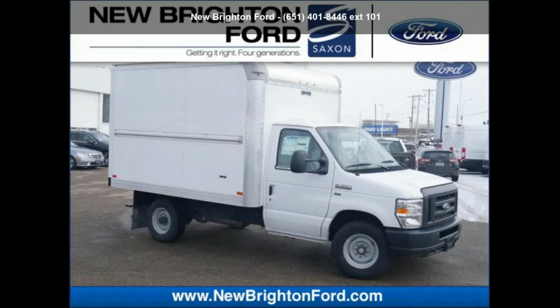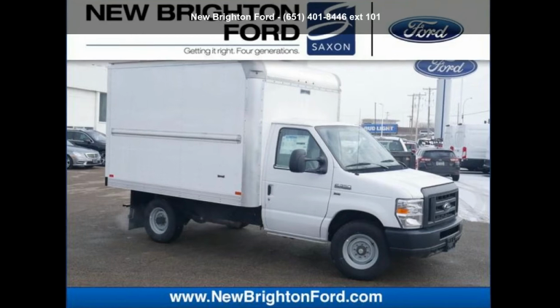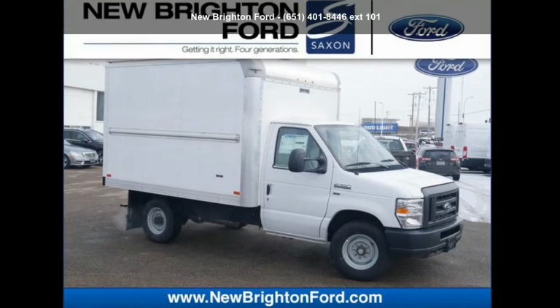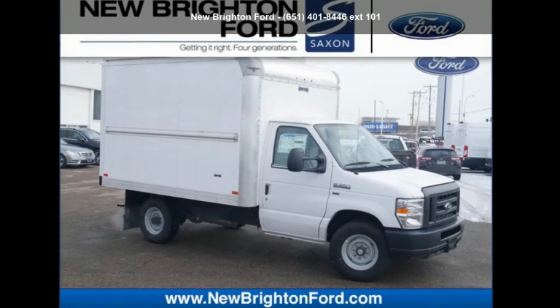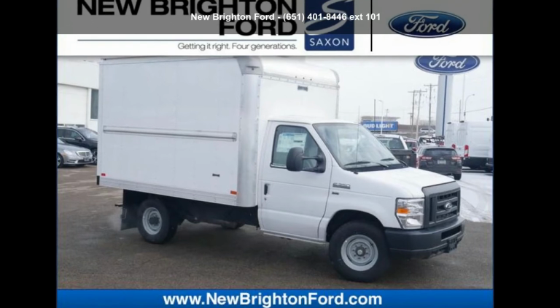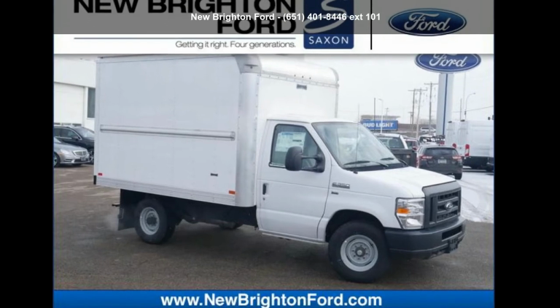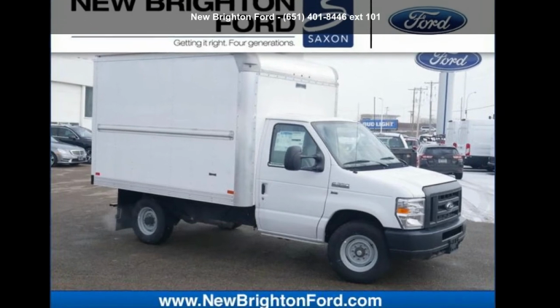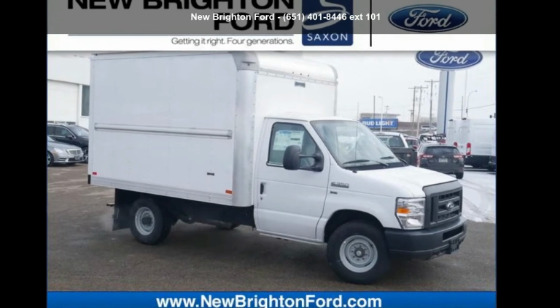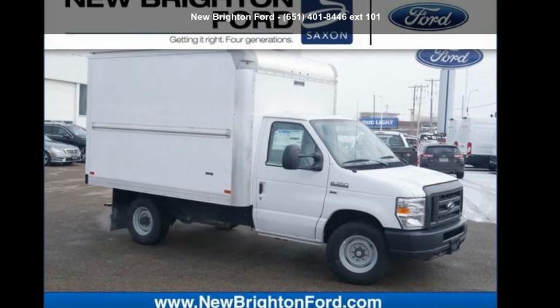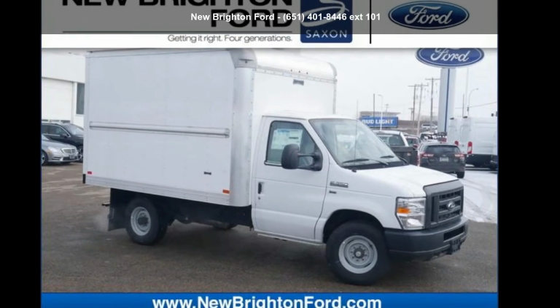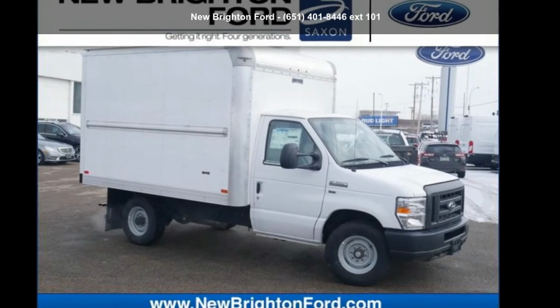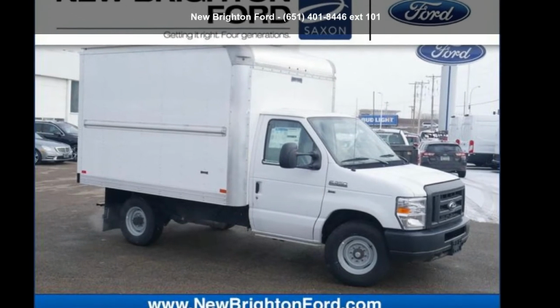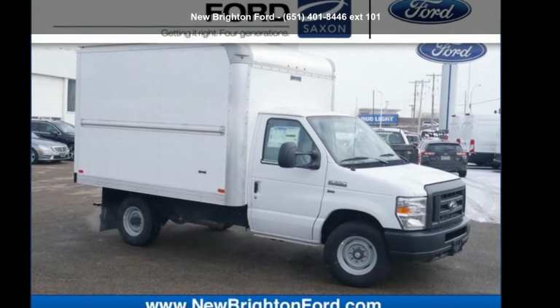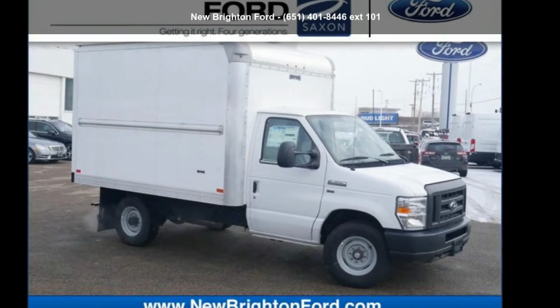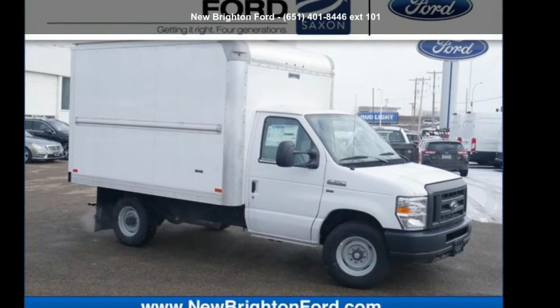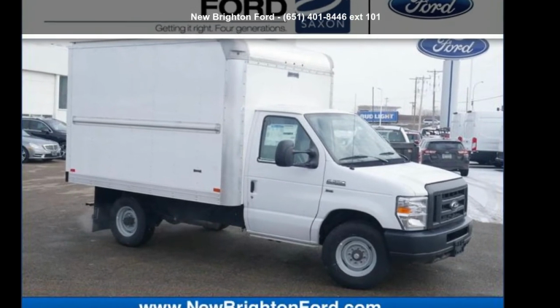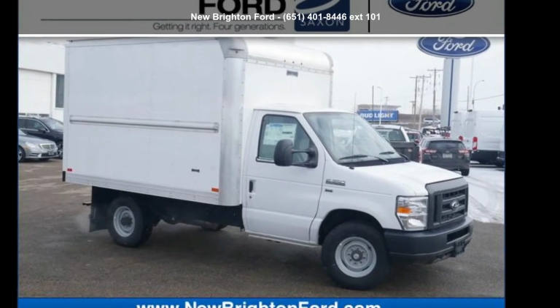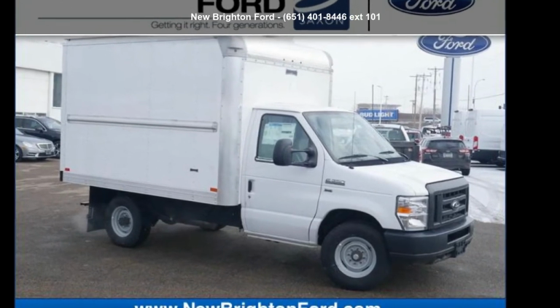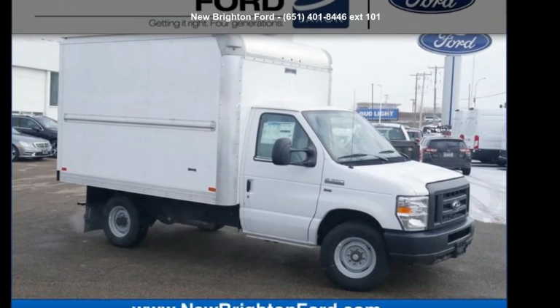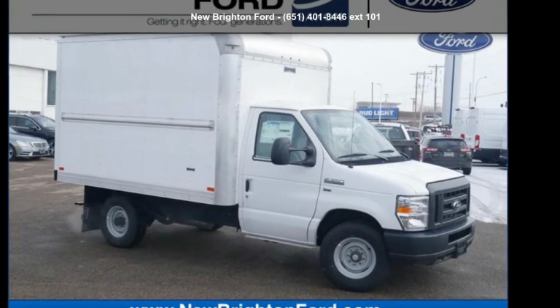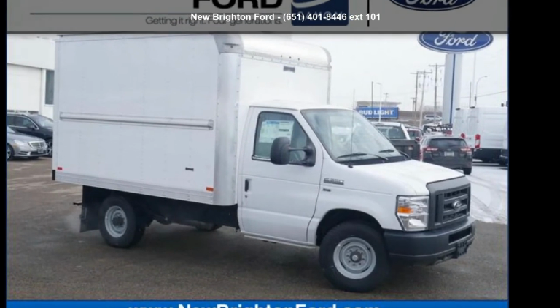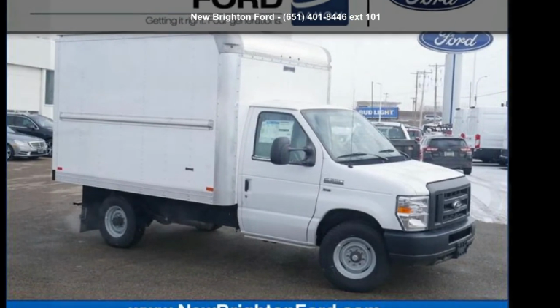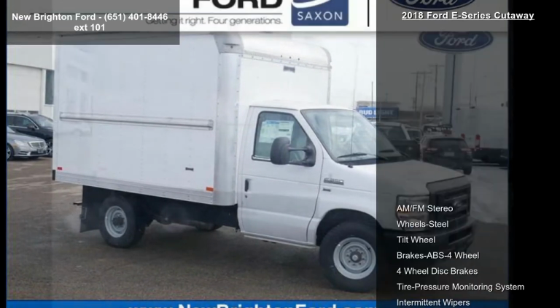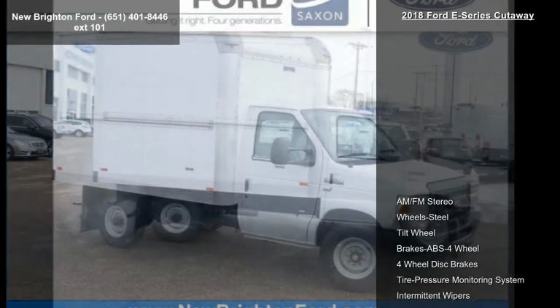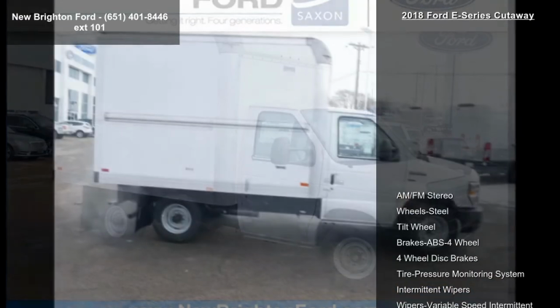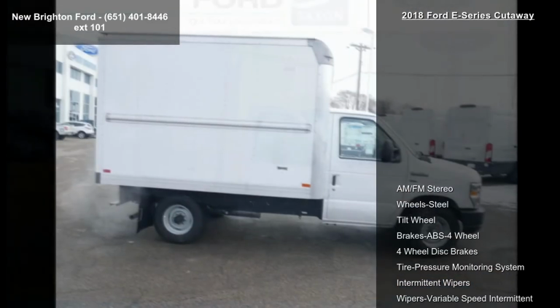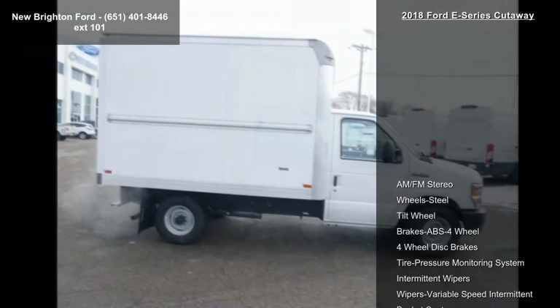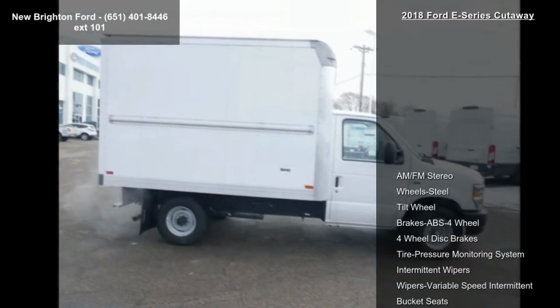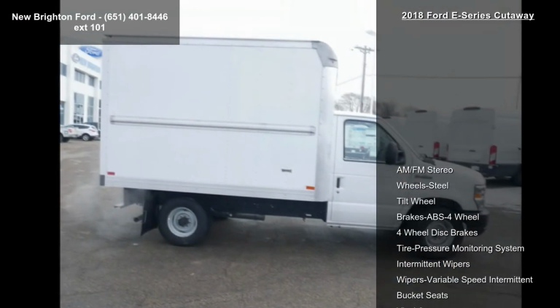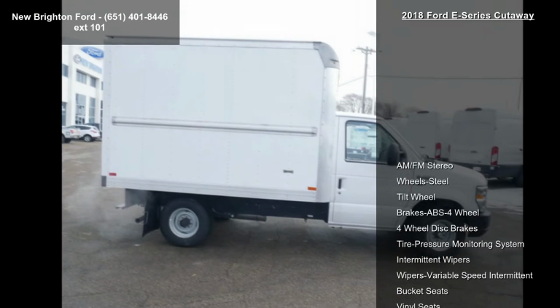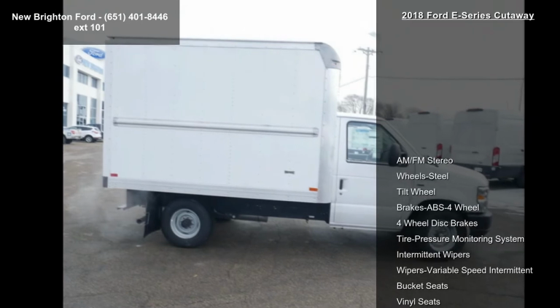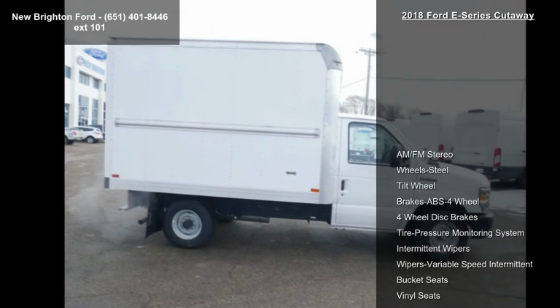Presenting the Ford 2018 E-Series Cutaway. This may be the set of wheels you've been looking for.